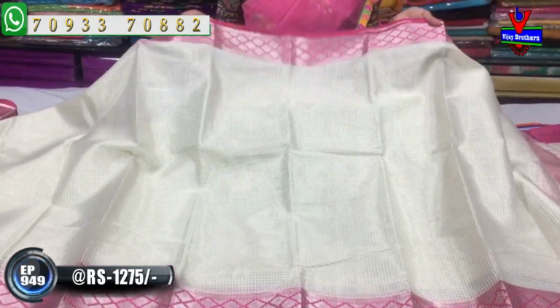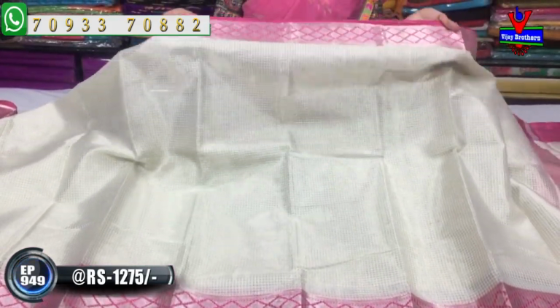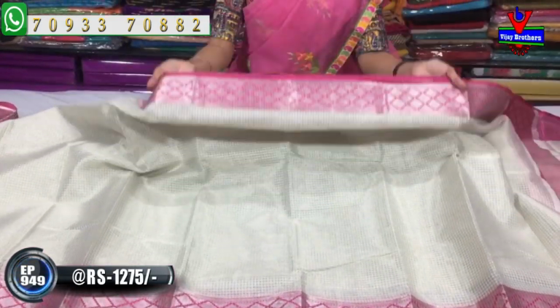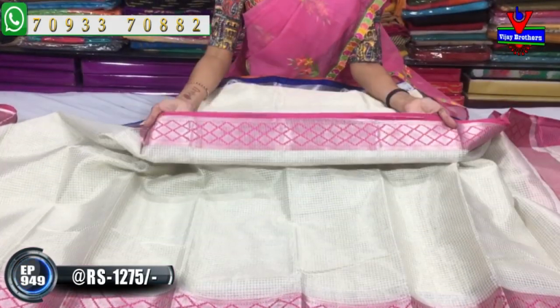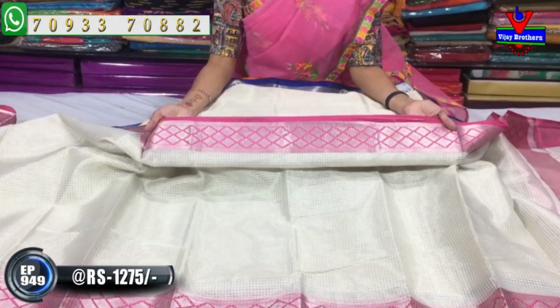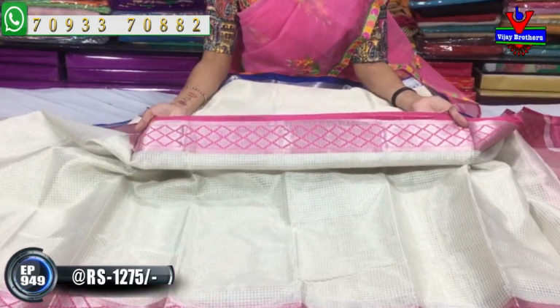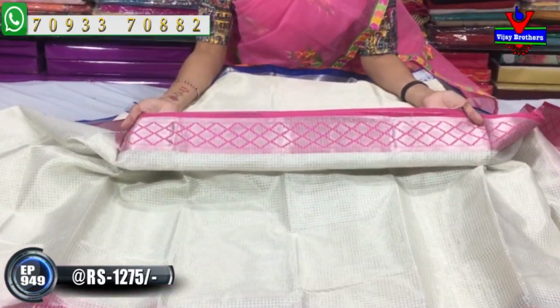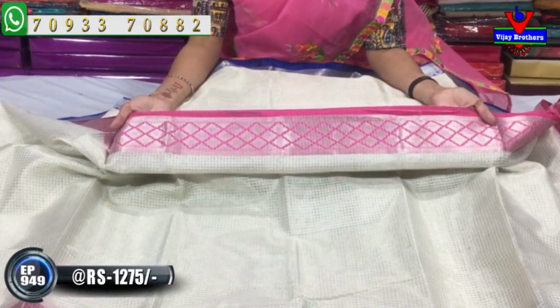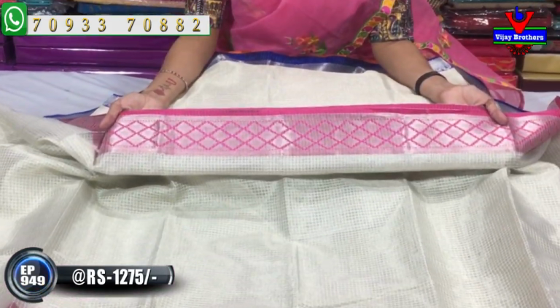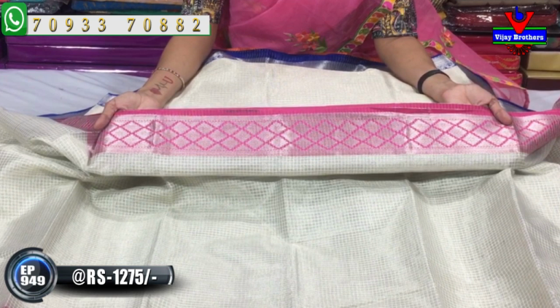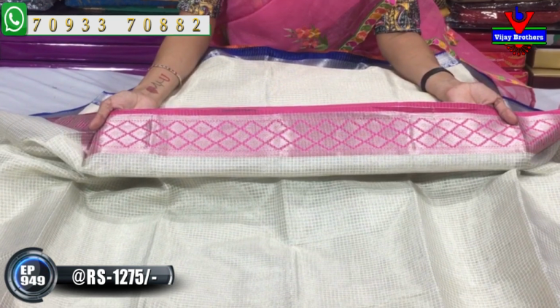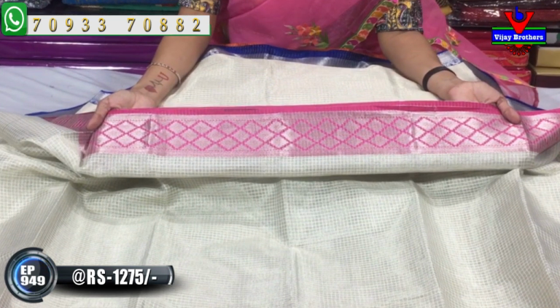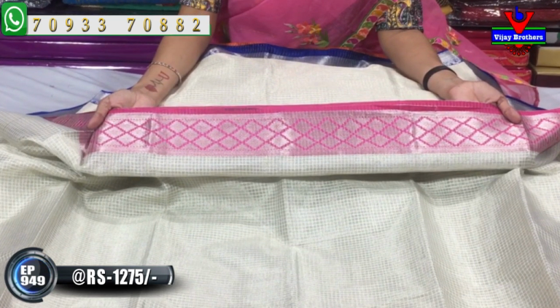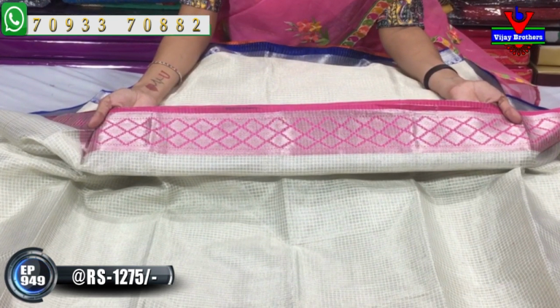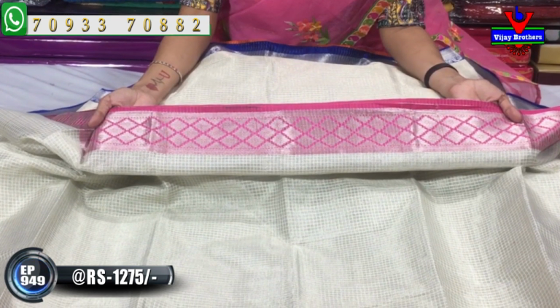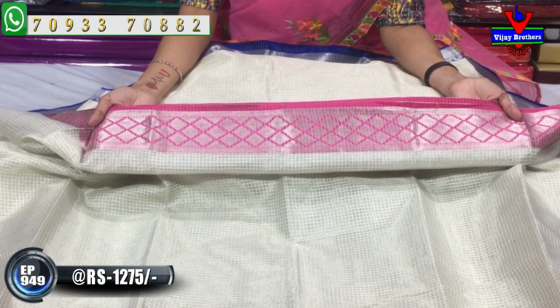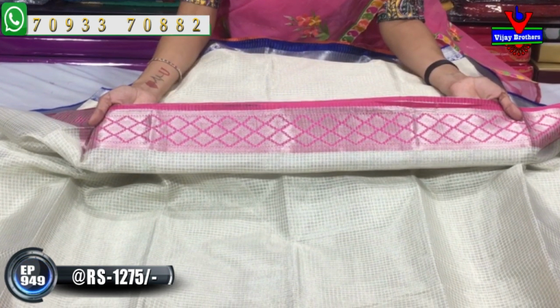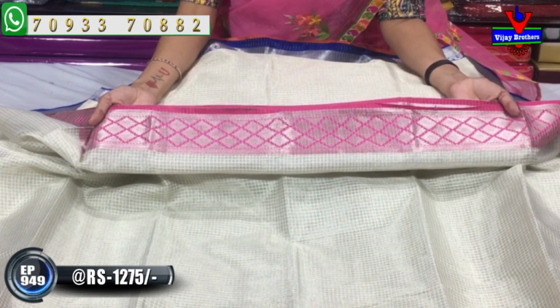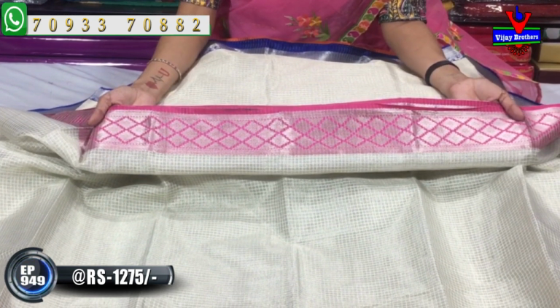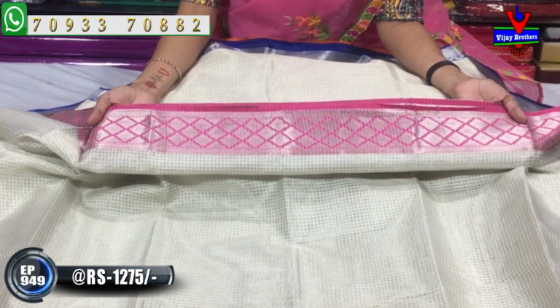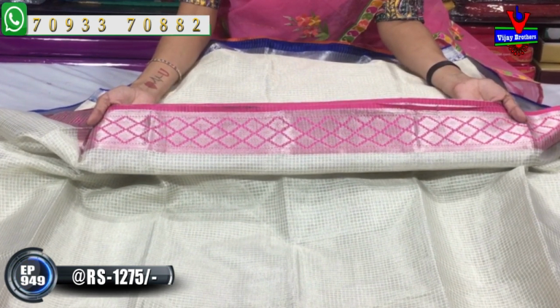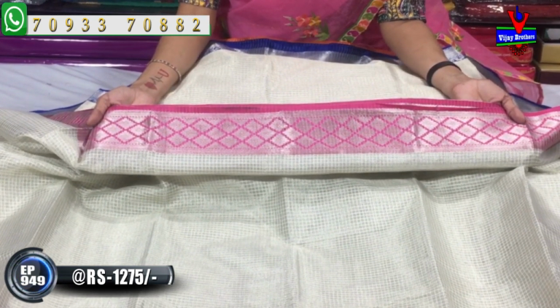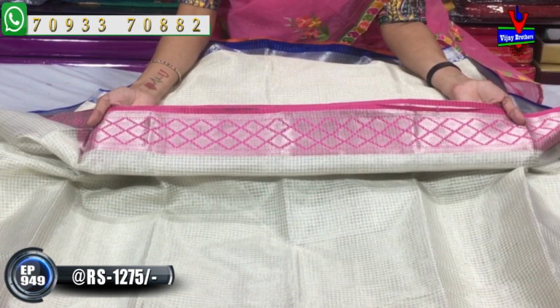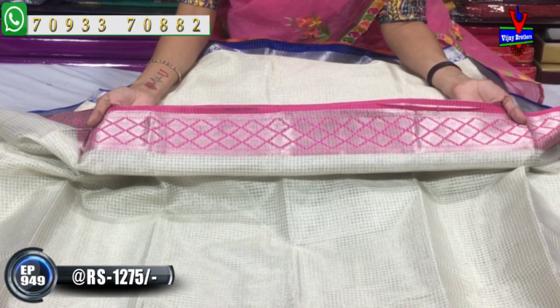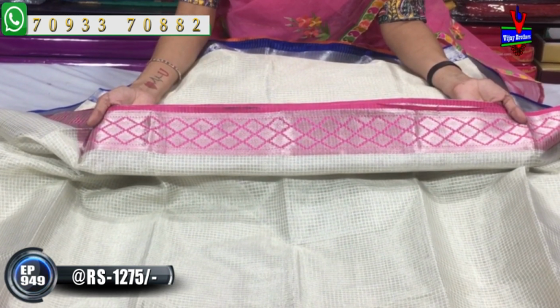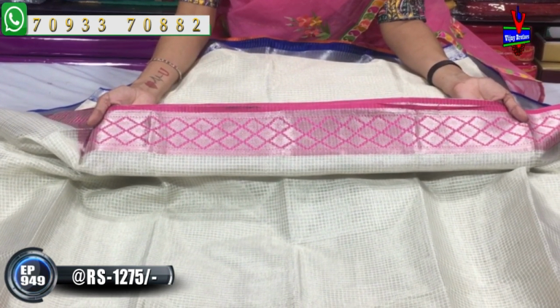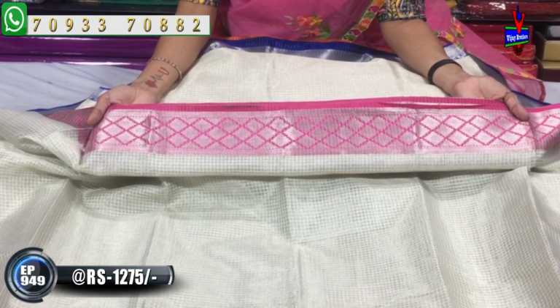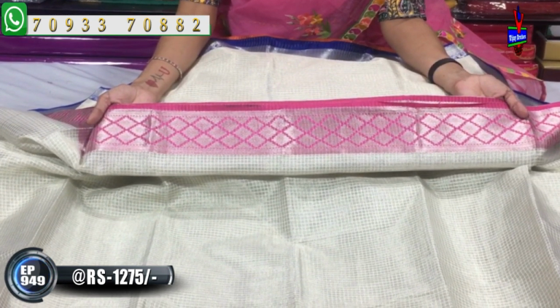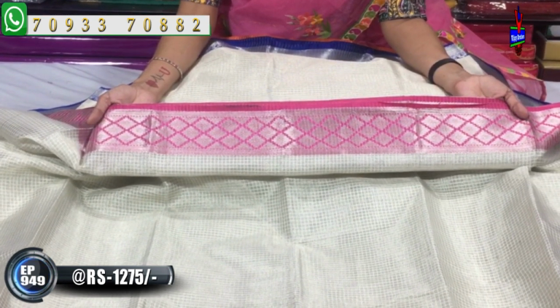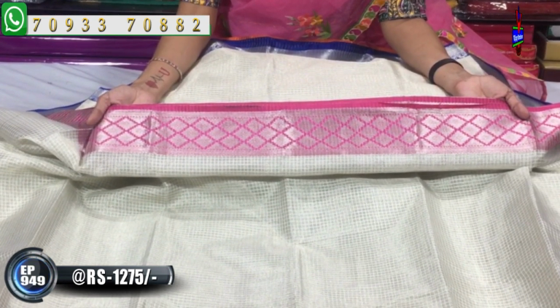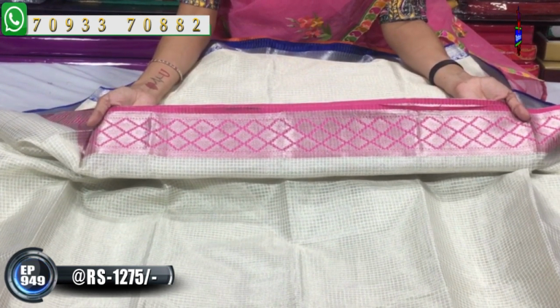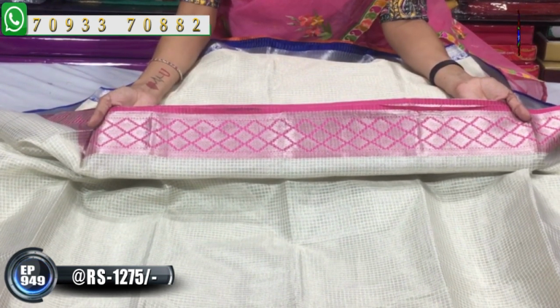Pink color combination with silver zari, diamond style design on a pink color background.